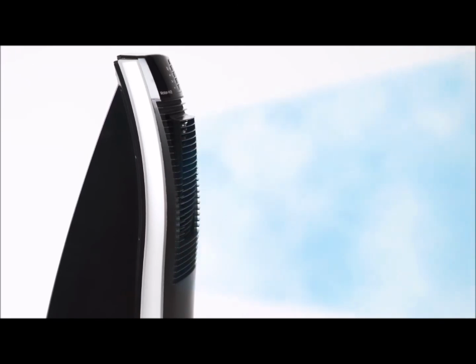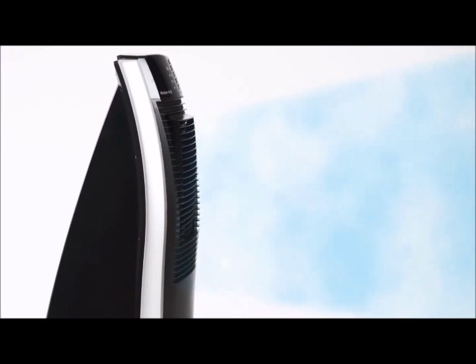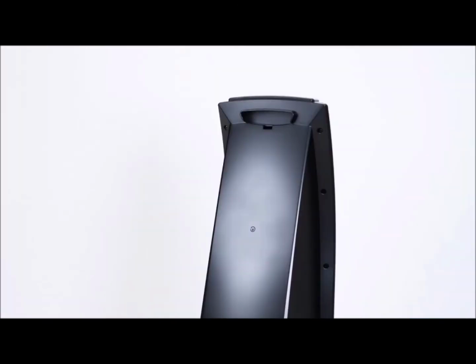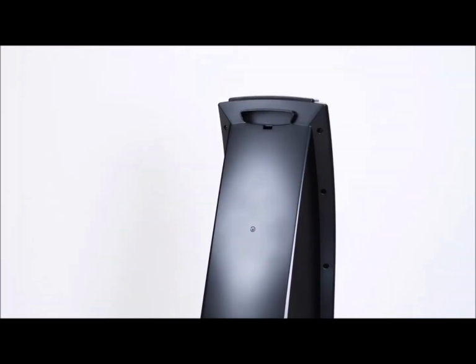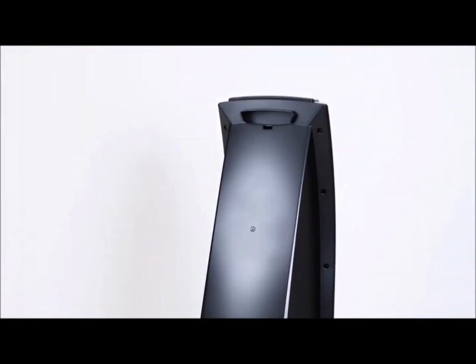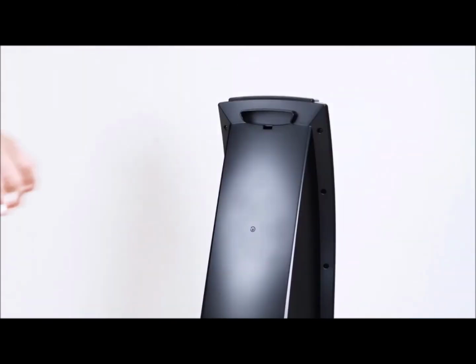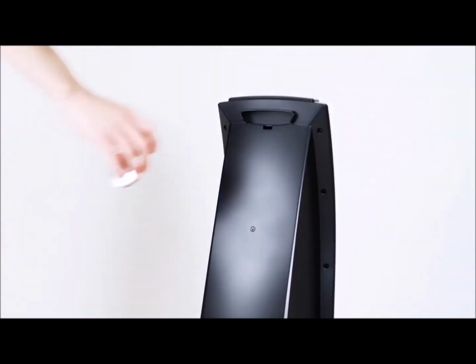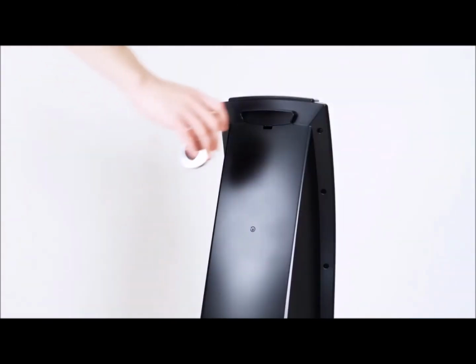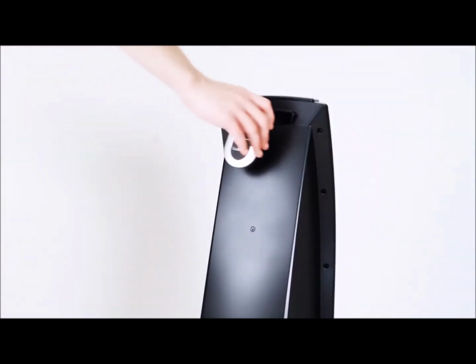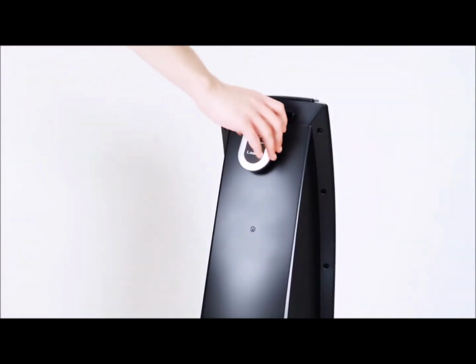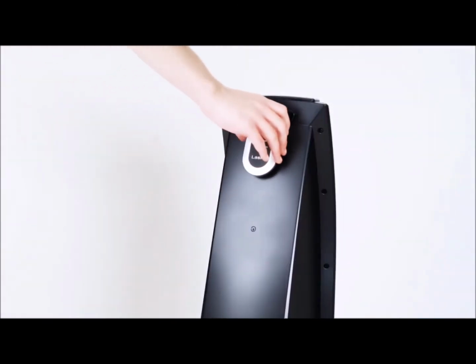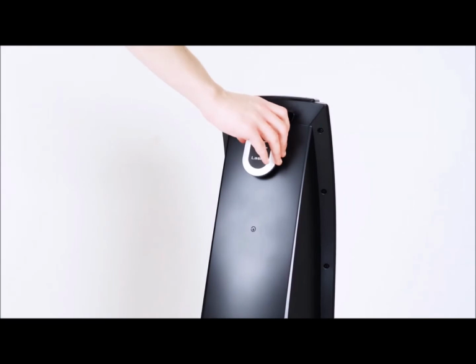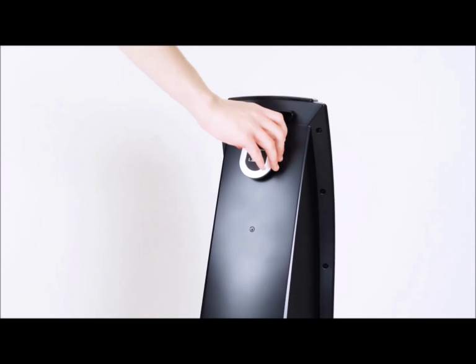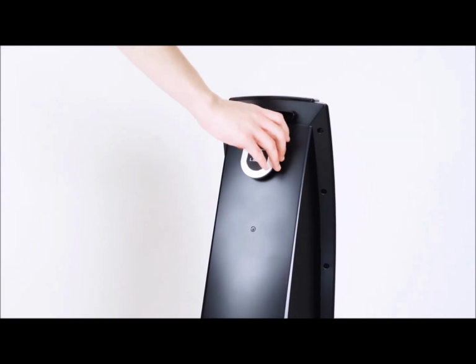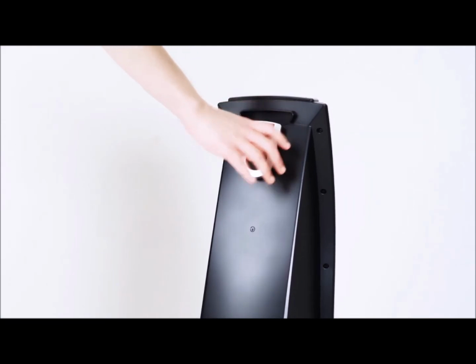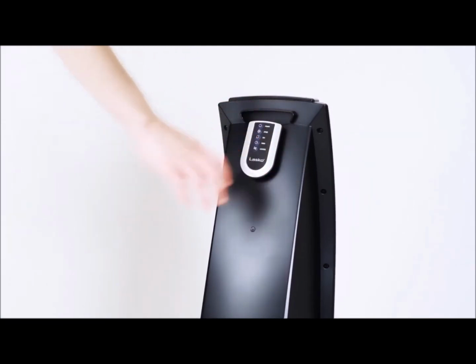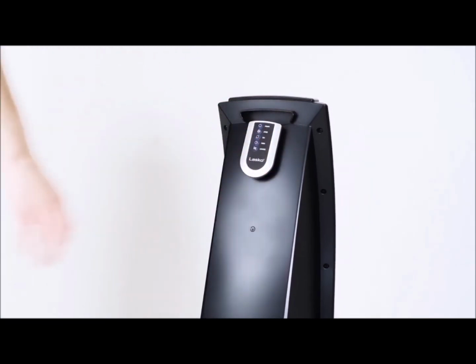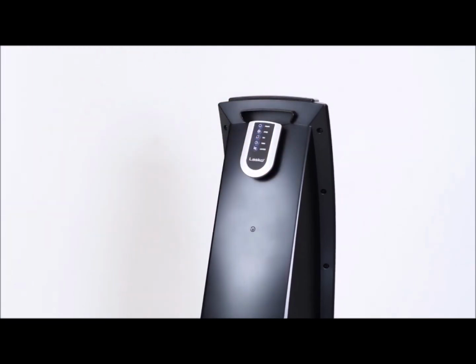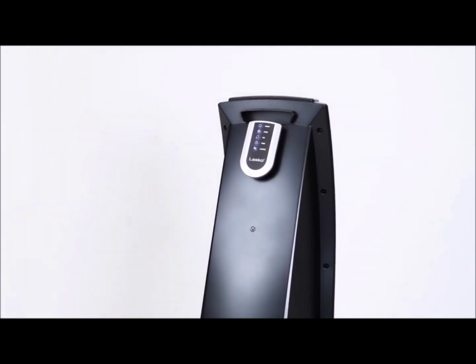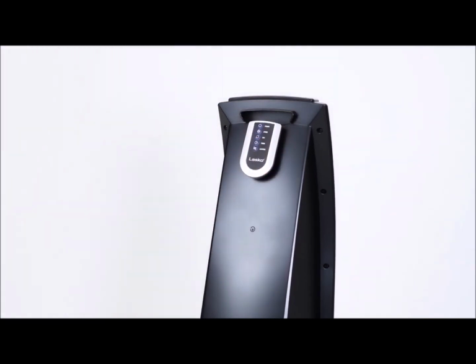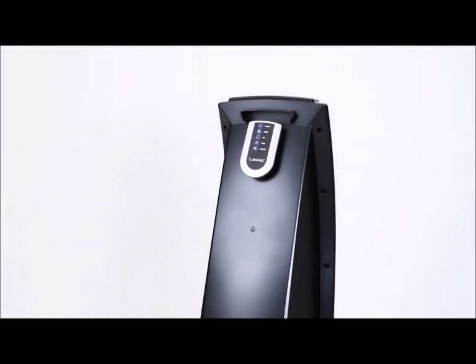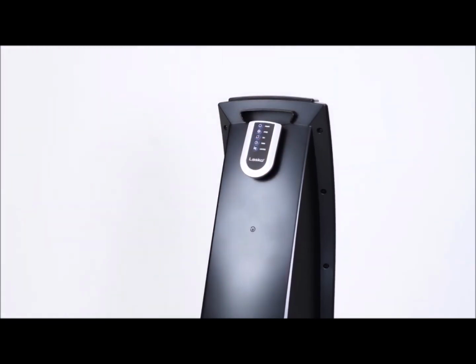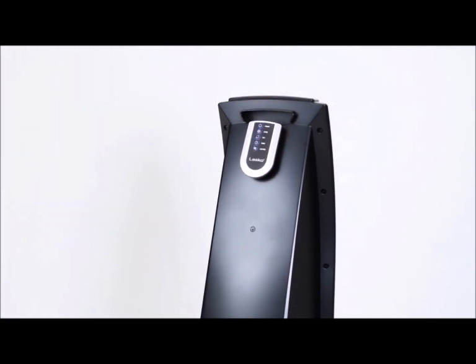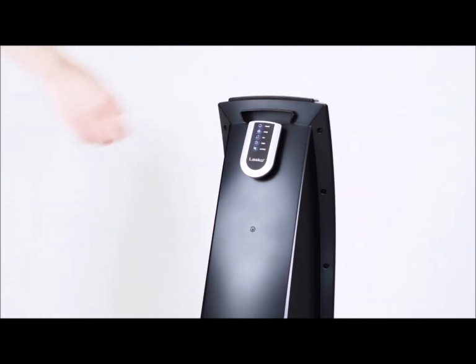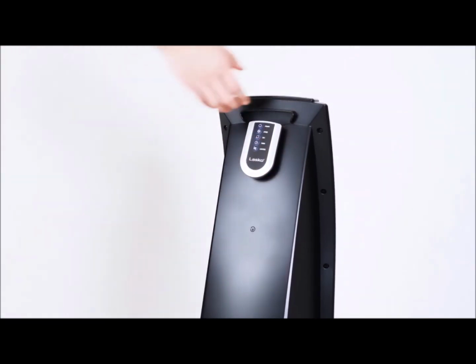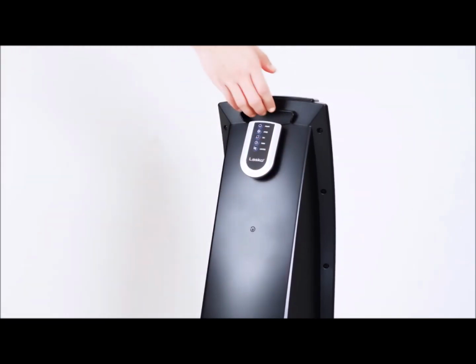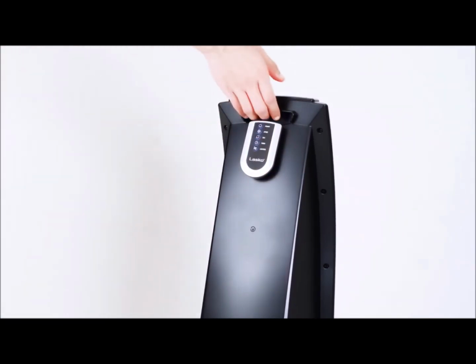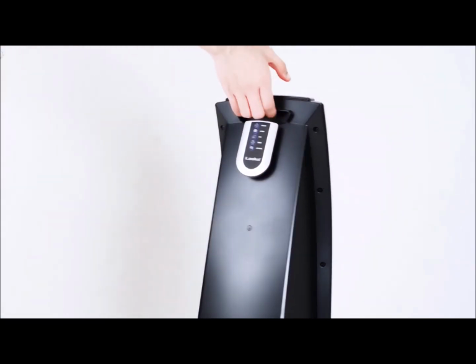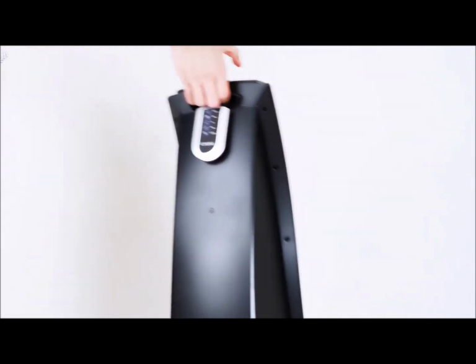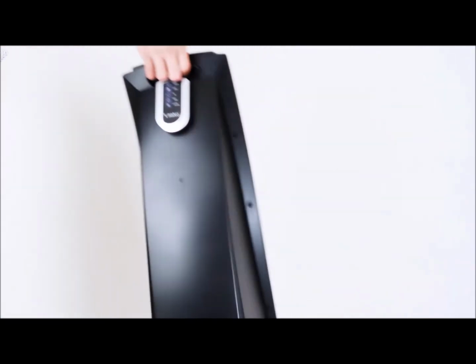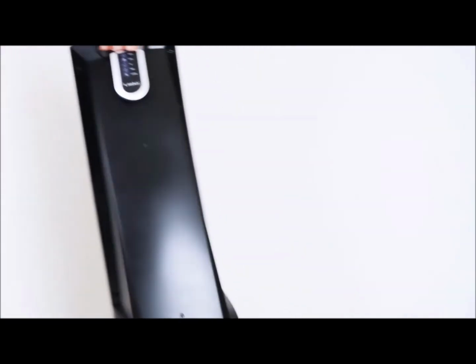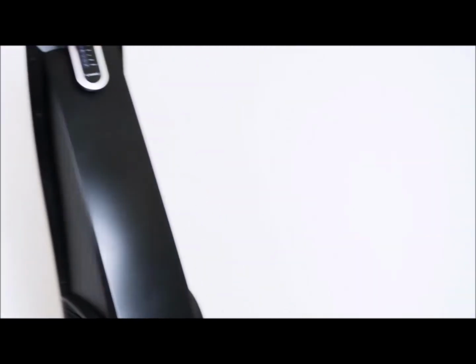With its easy grip carry handle and remote control storage, it's ideal for homes and offices.